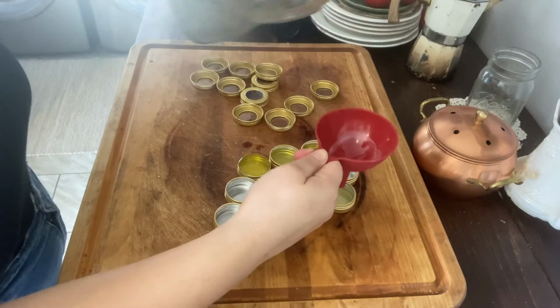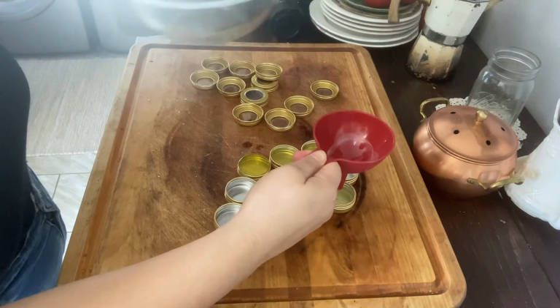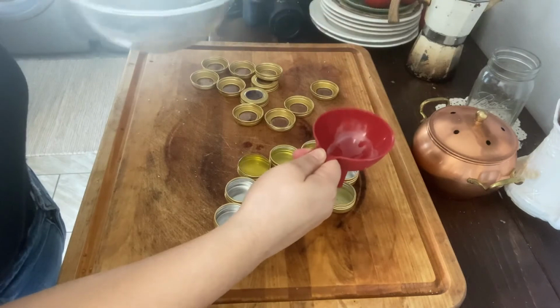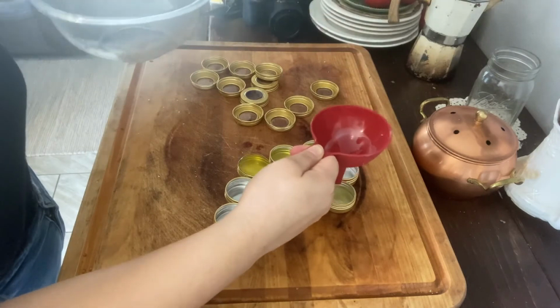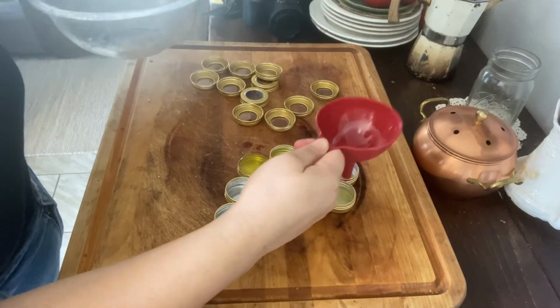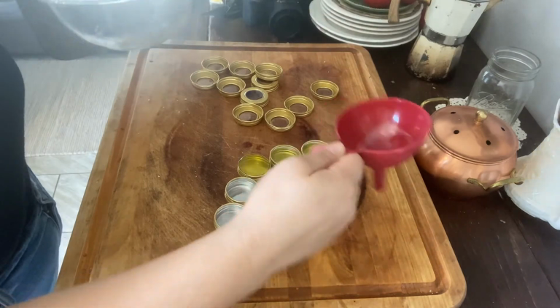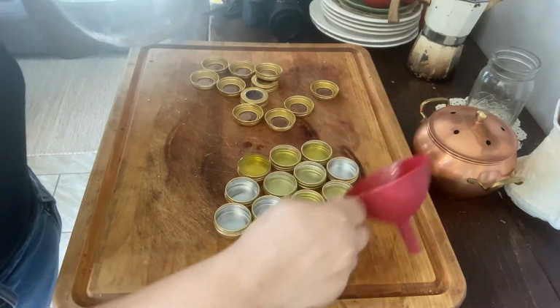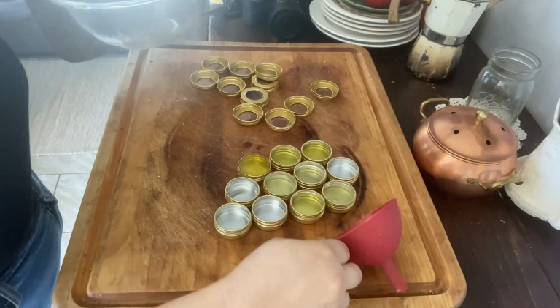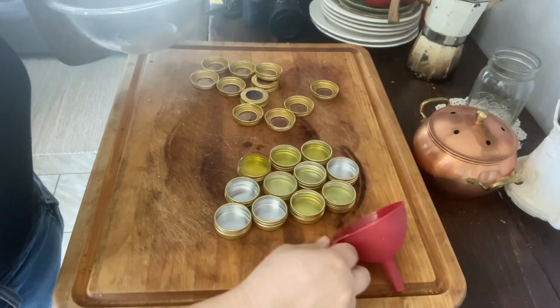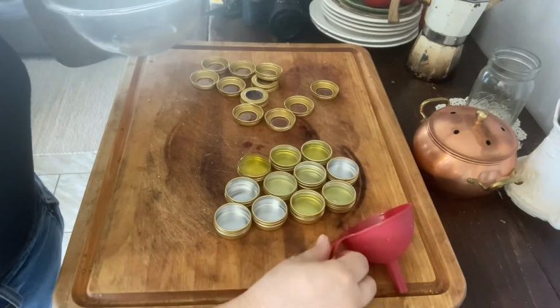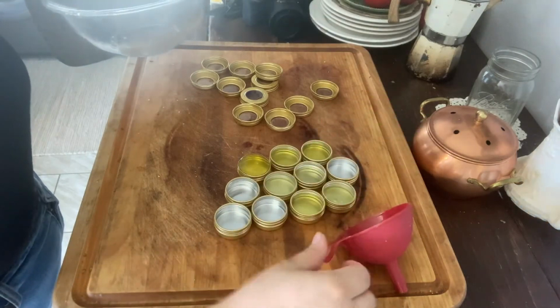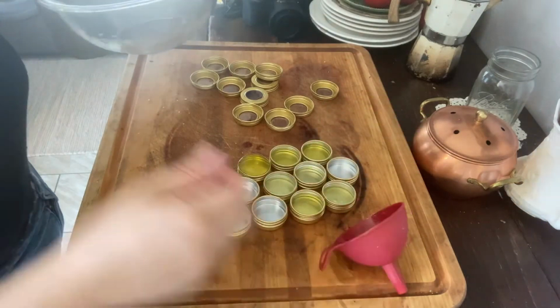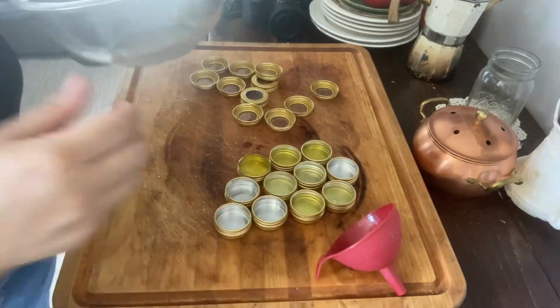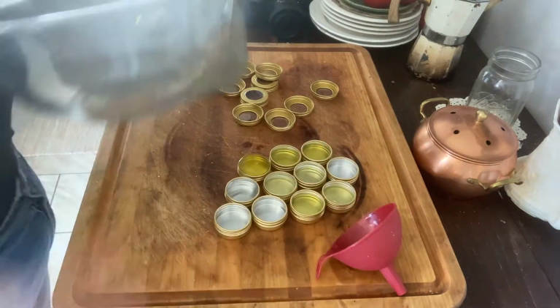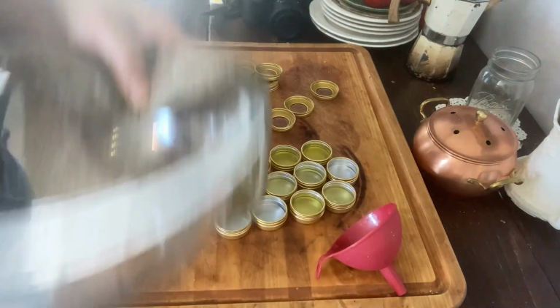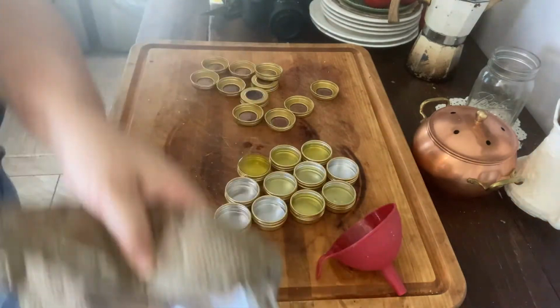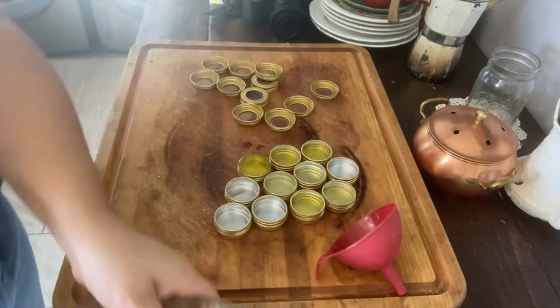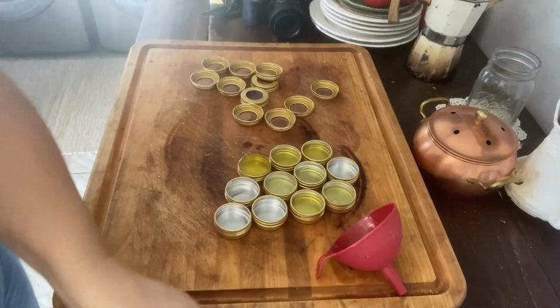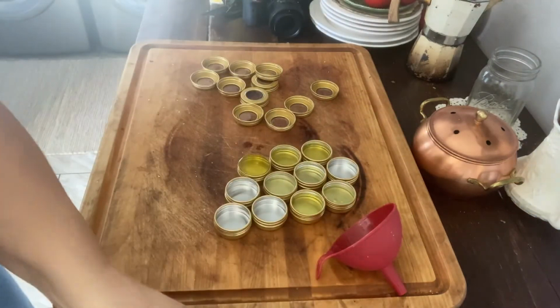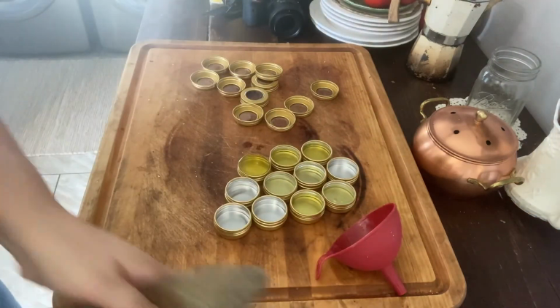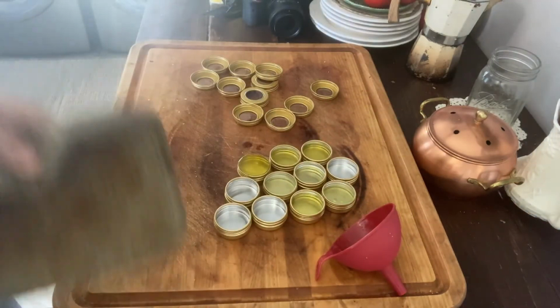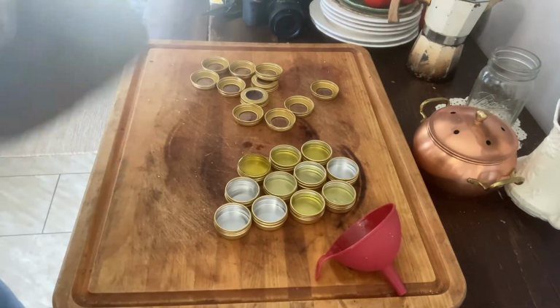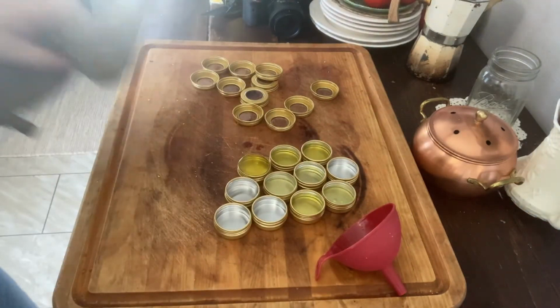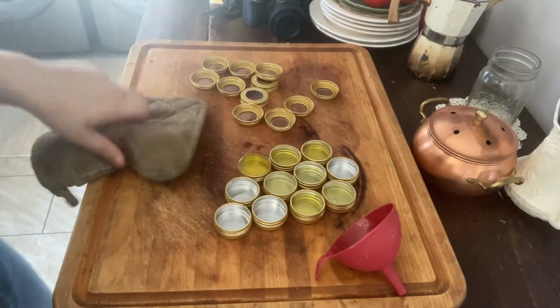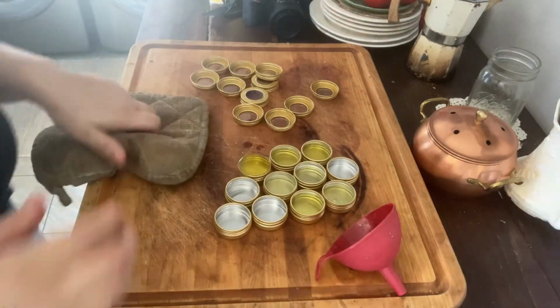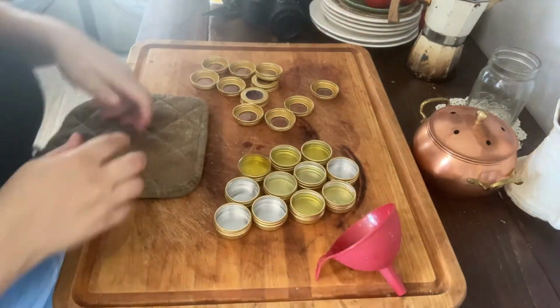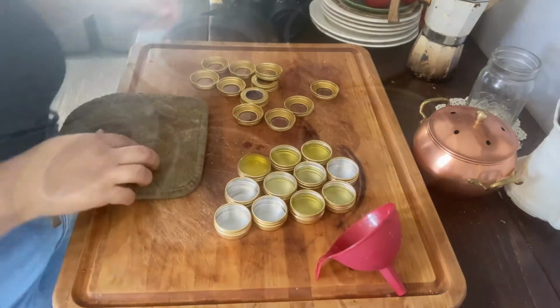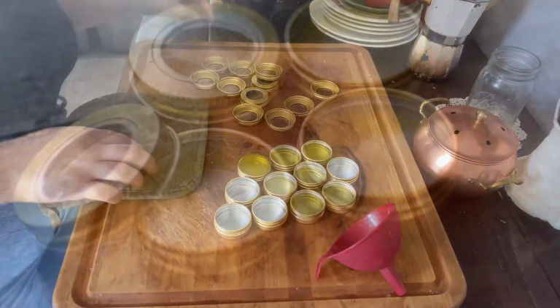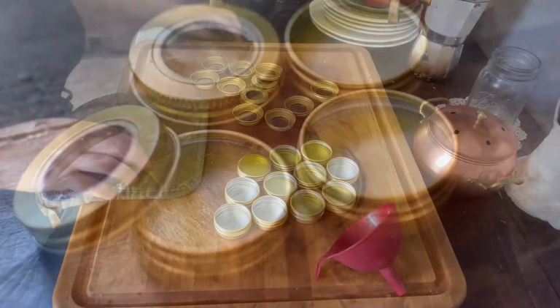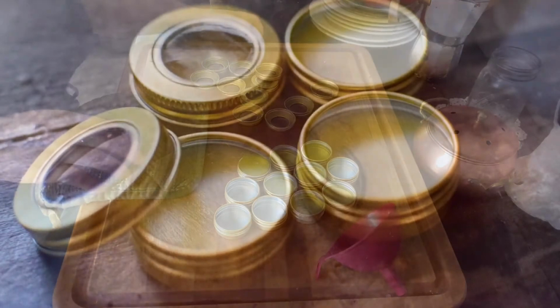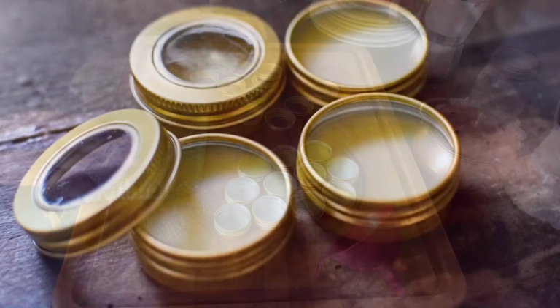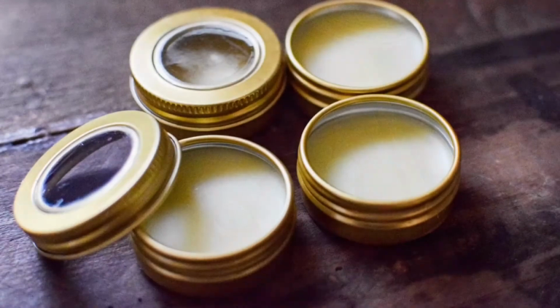Just to give you an idea, I made eight half-ounce containers worth of lip balm.